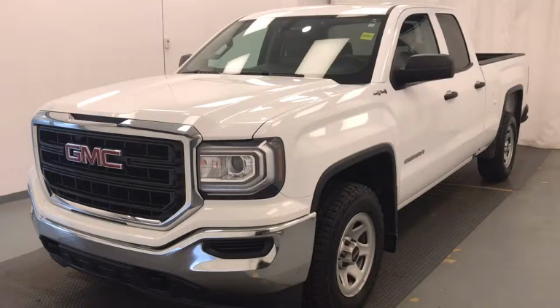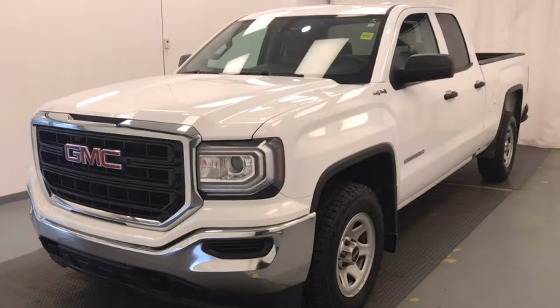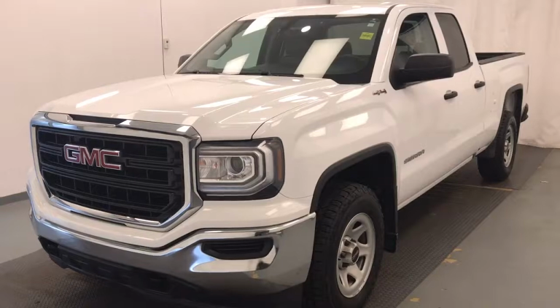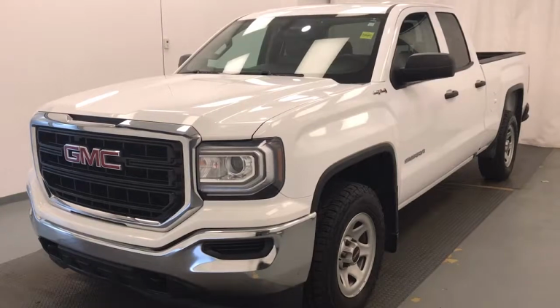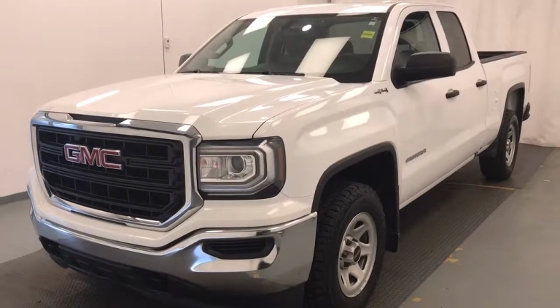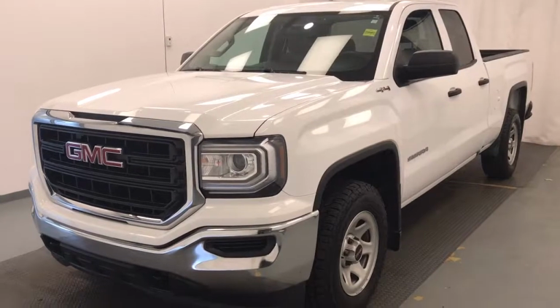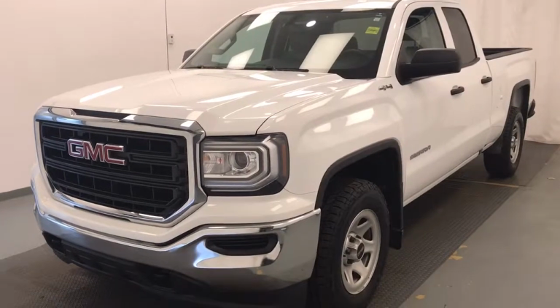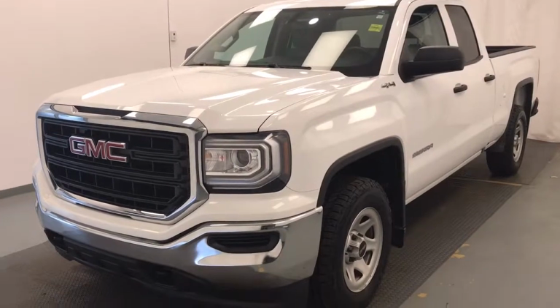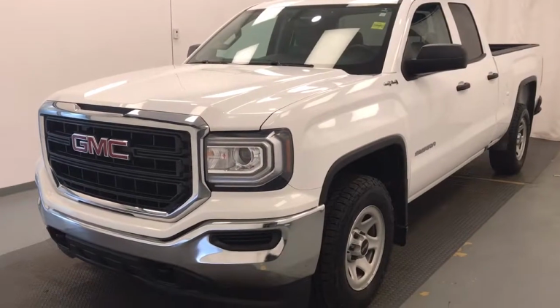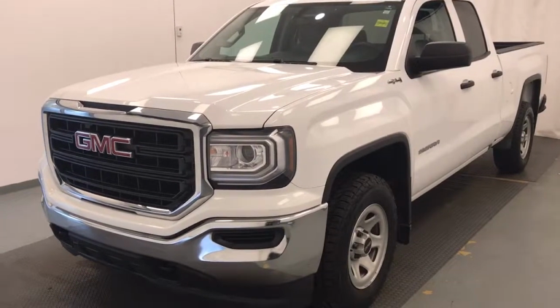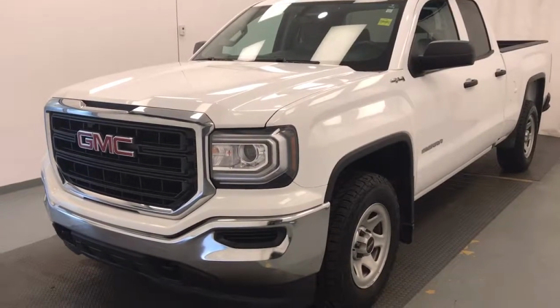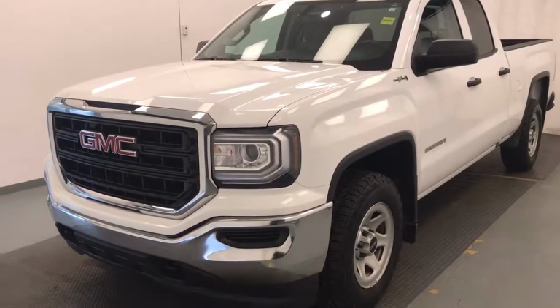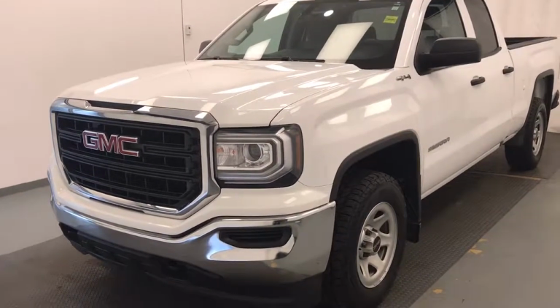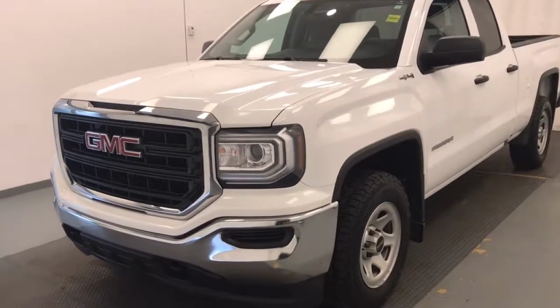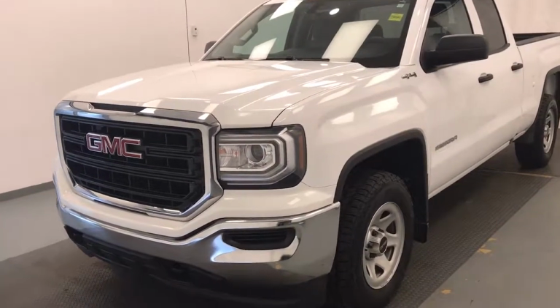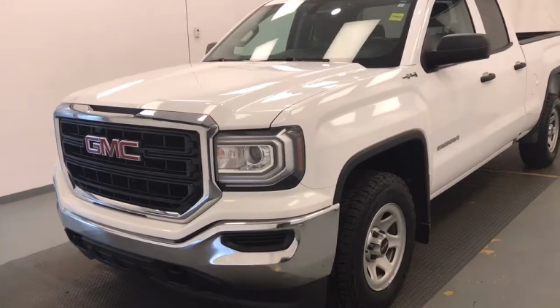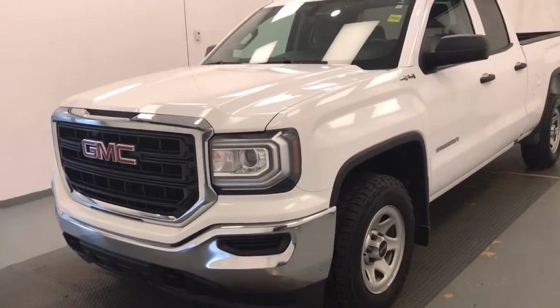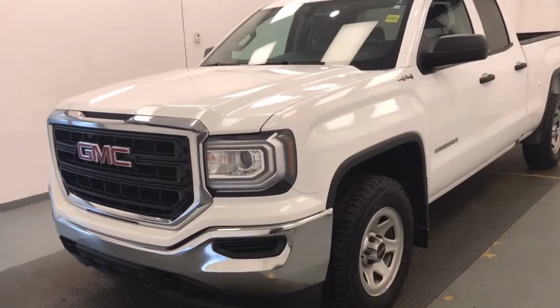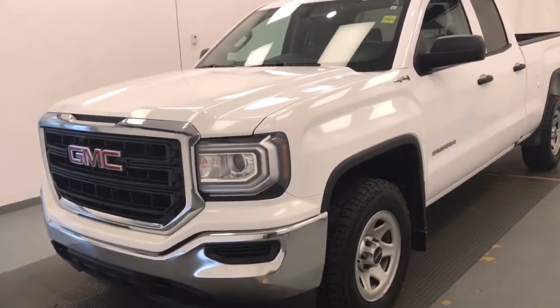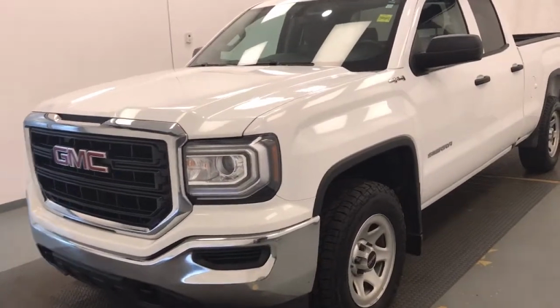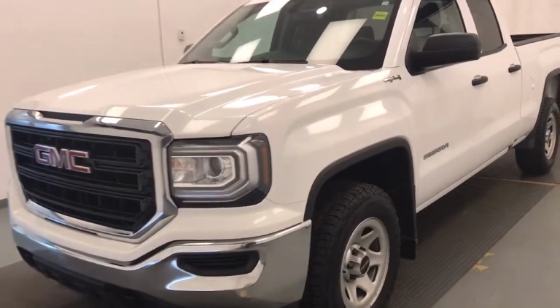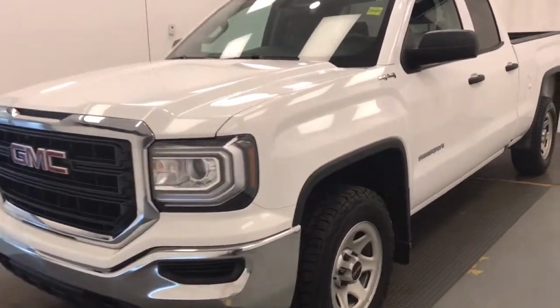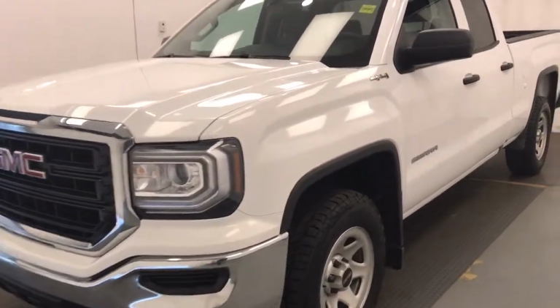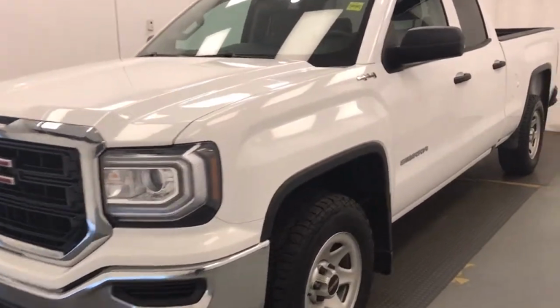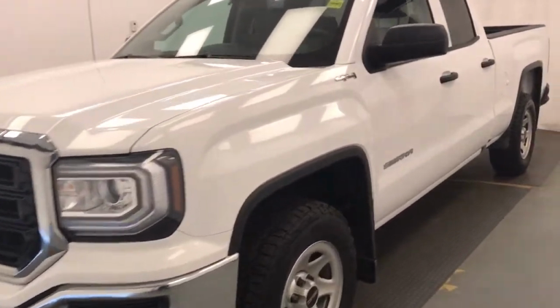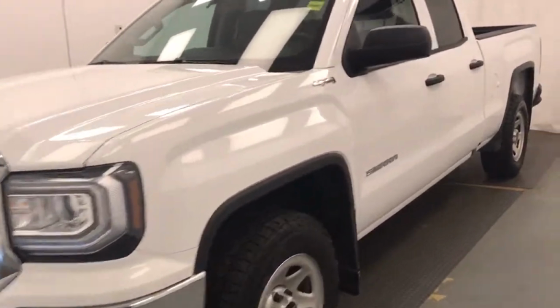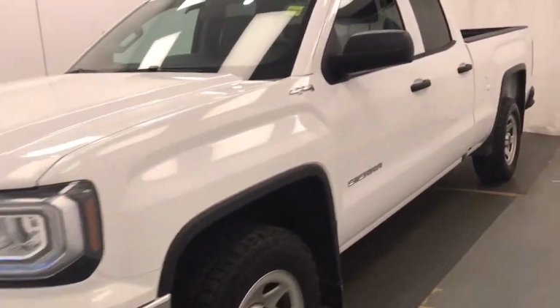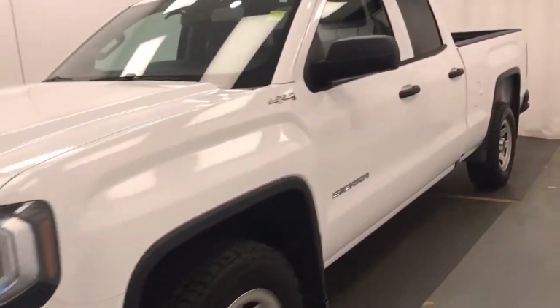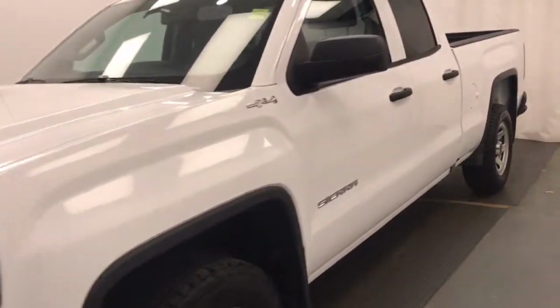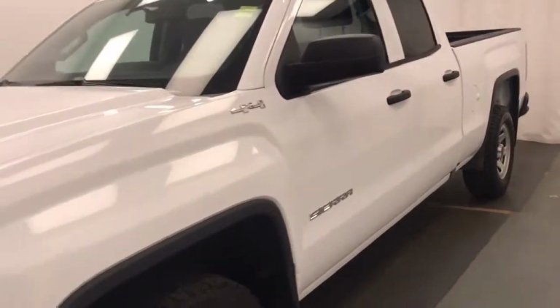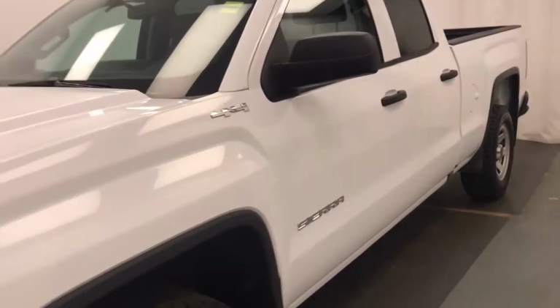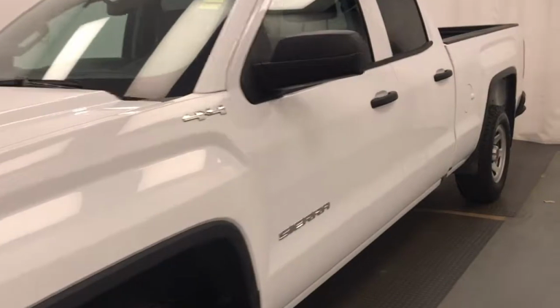This is stock number 191,261, a 2017 GMC Sierra 1500 double cab.